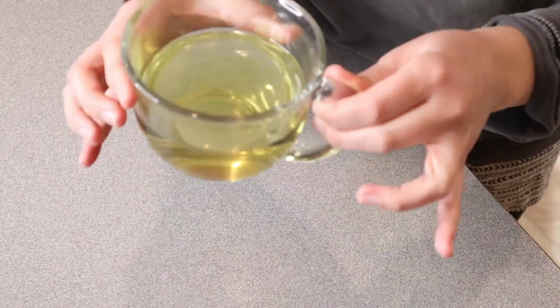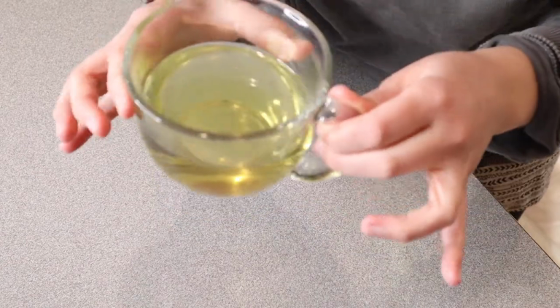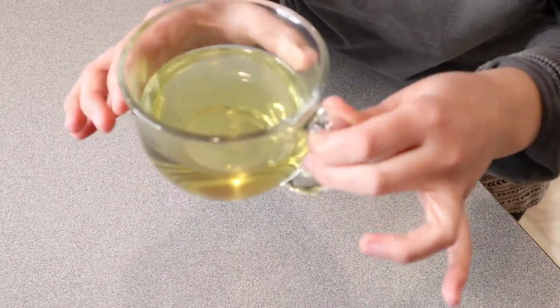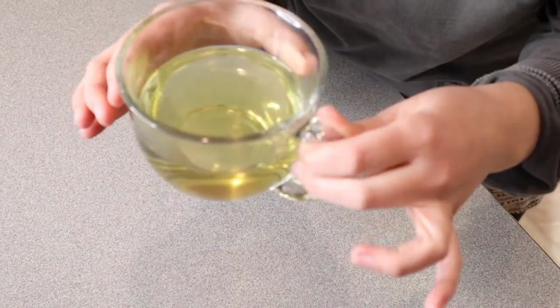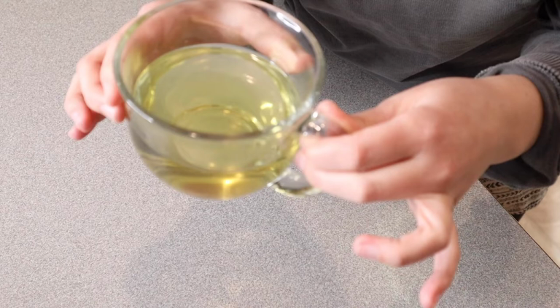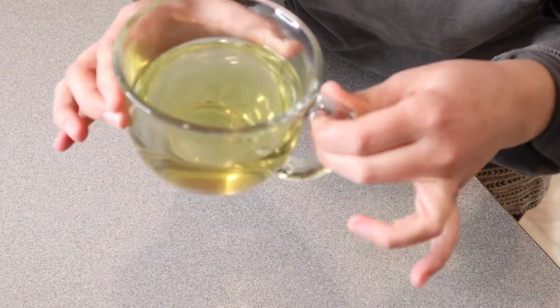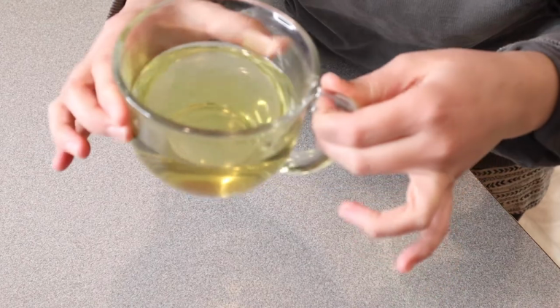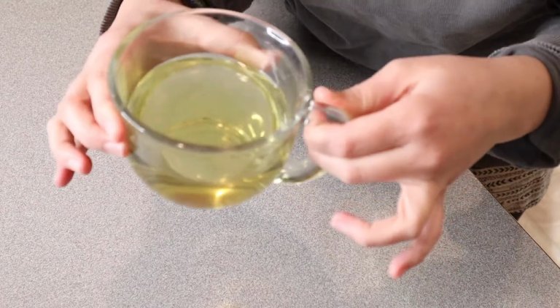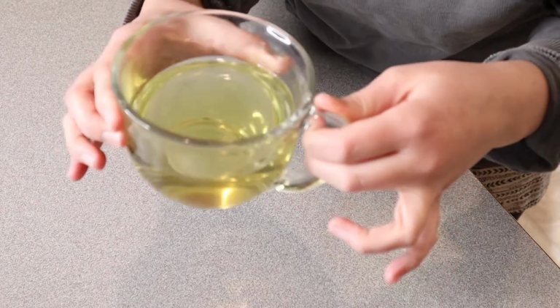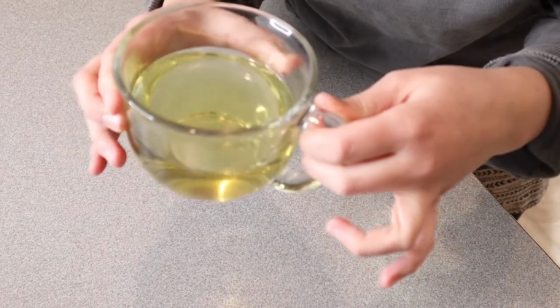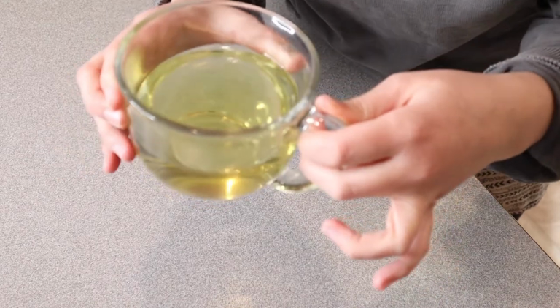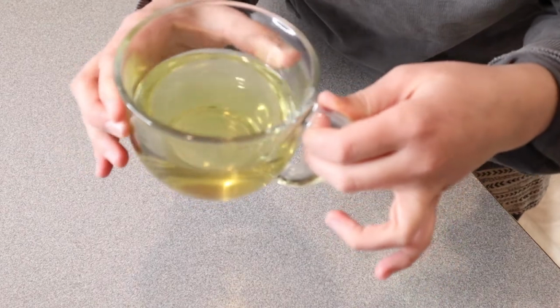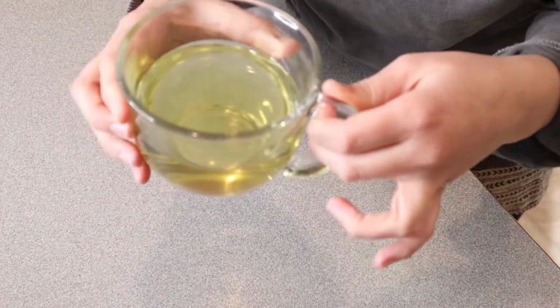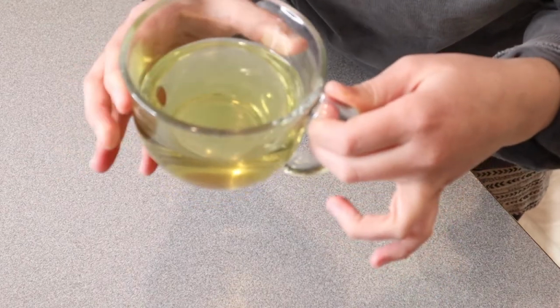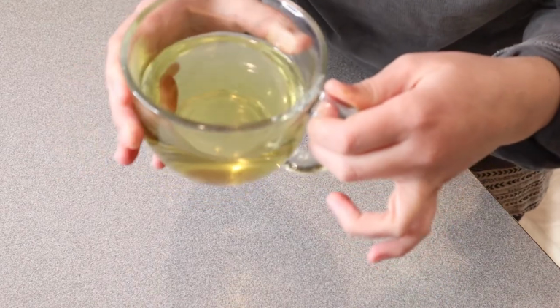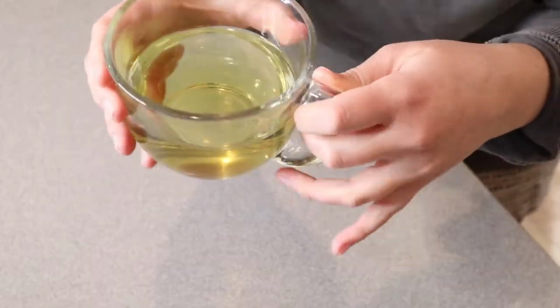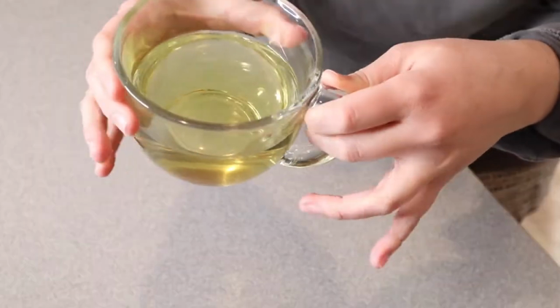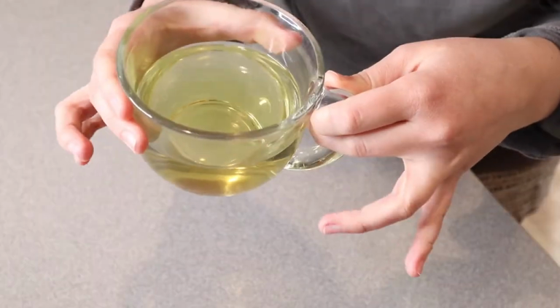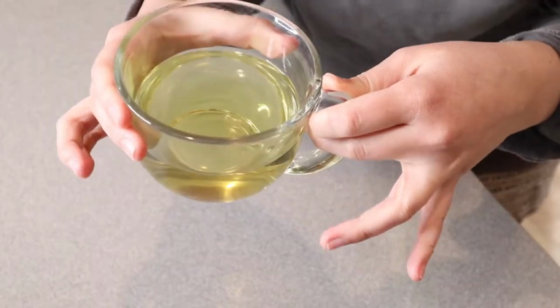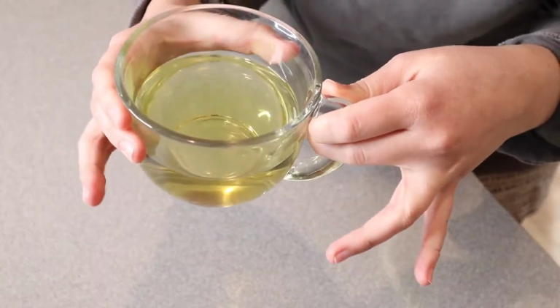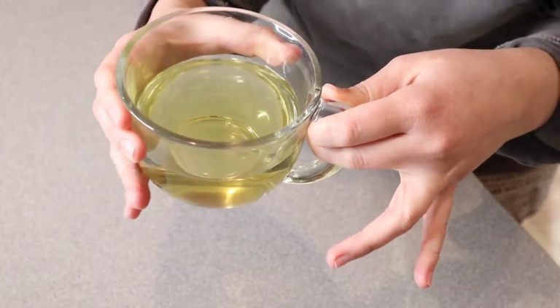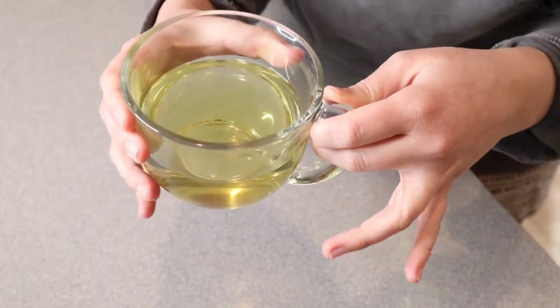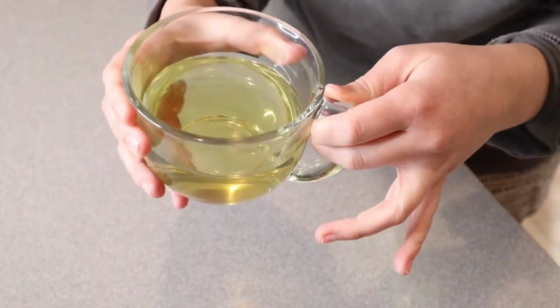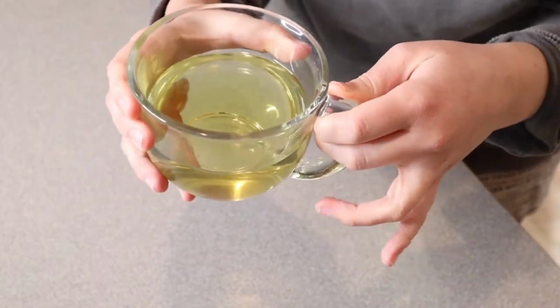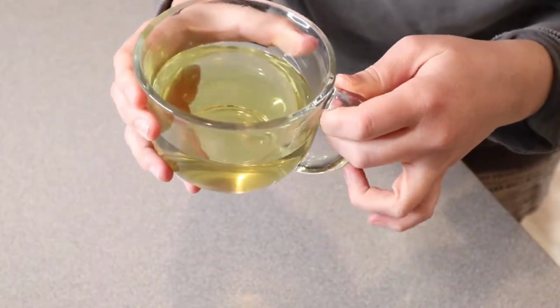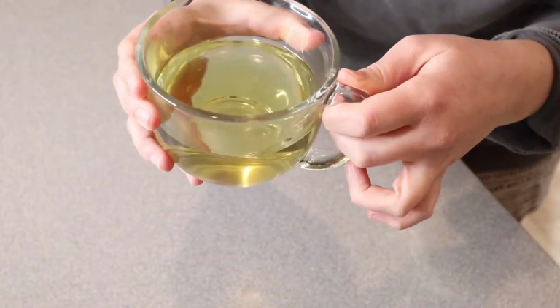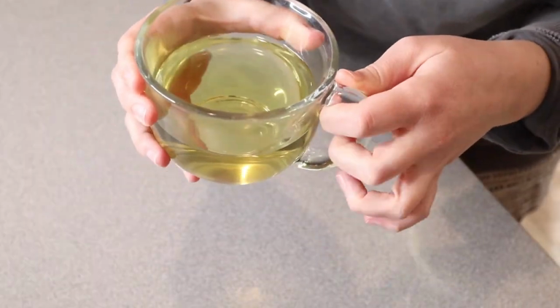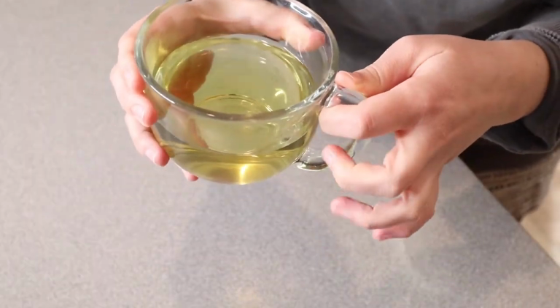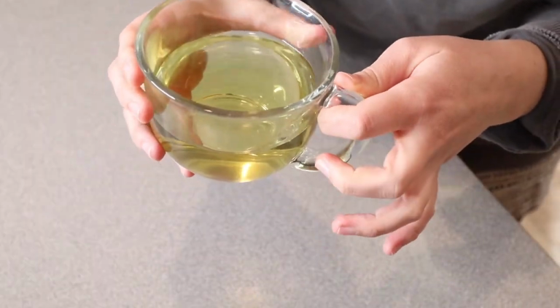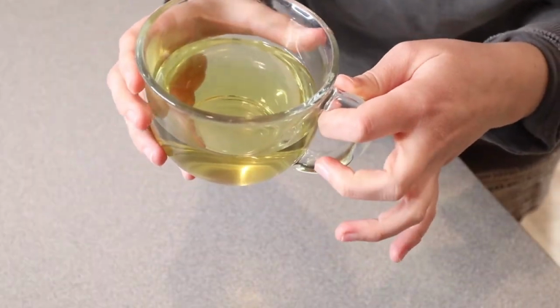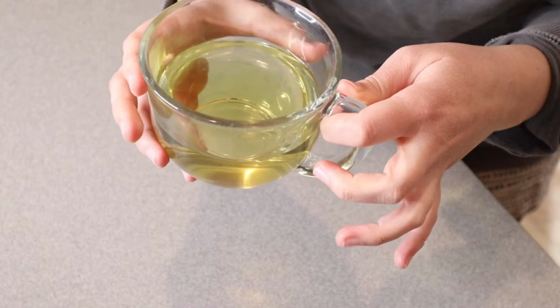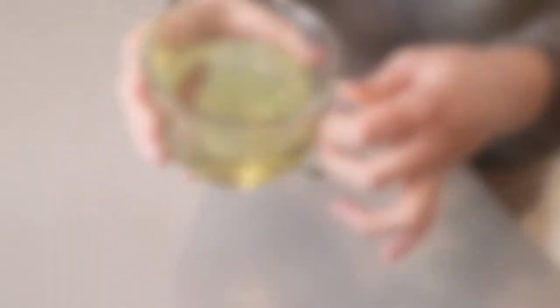I've been steeping my tea for about five minutes, so I'm just going to take this little tea bag out. You can see it's a little bit of a pale yellow color. I'm going to go ahead and test this and let you know kind of what it tastes like.